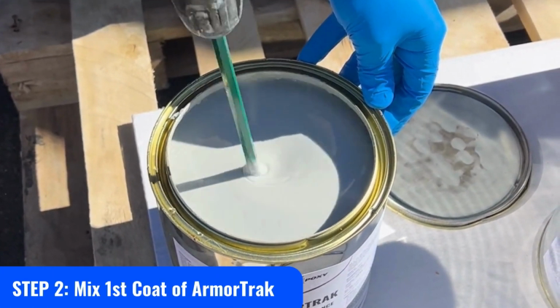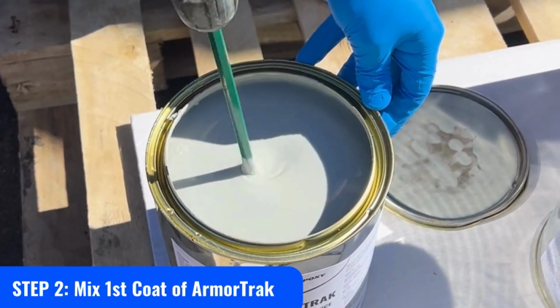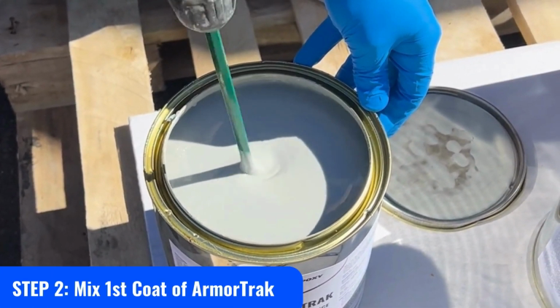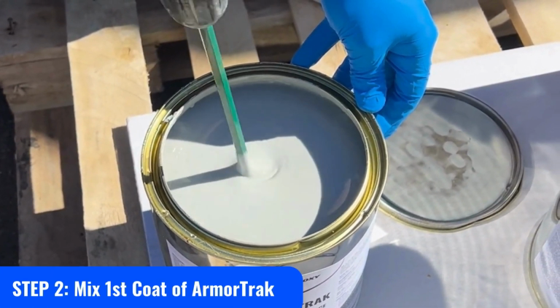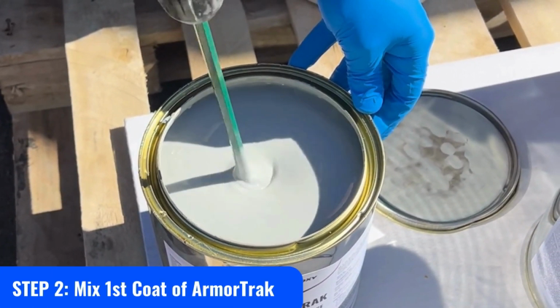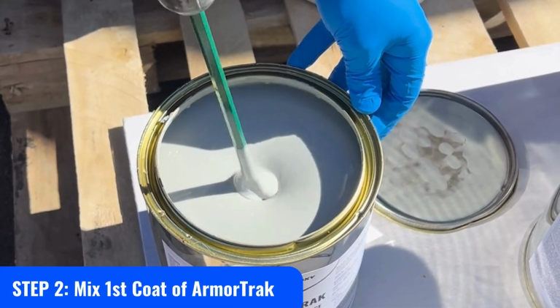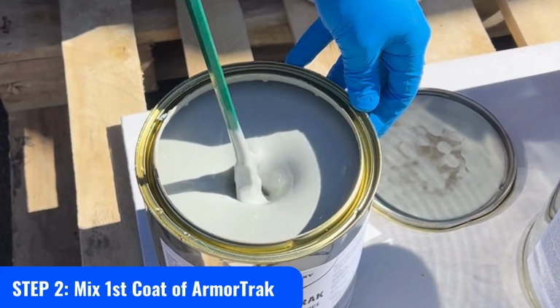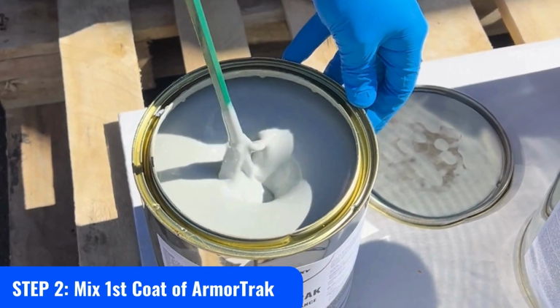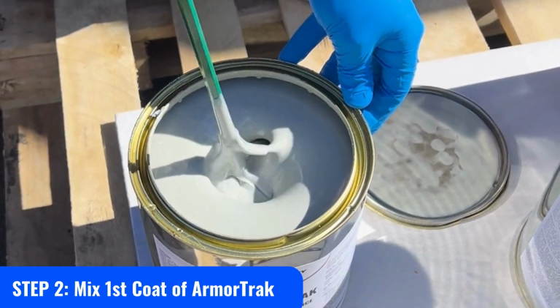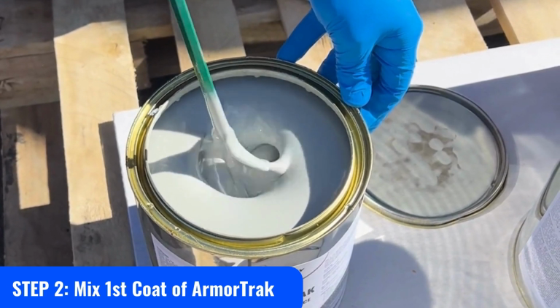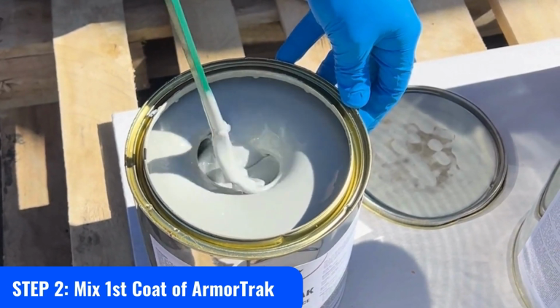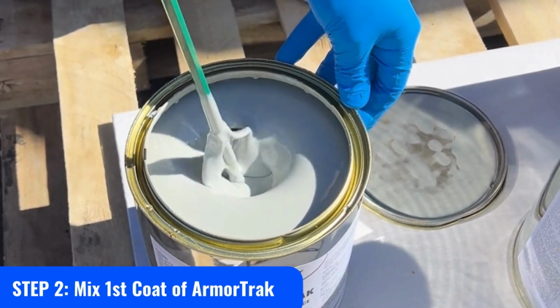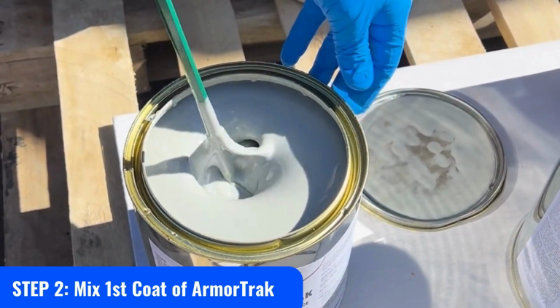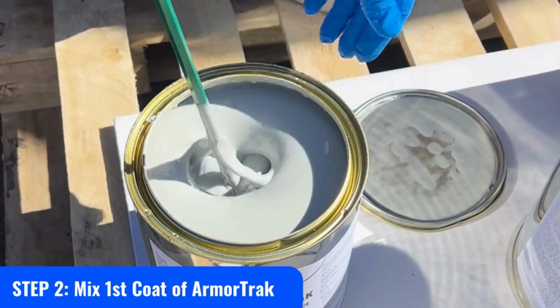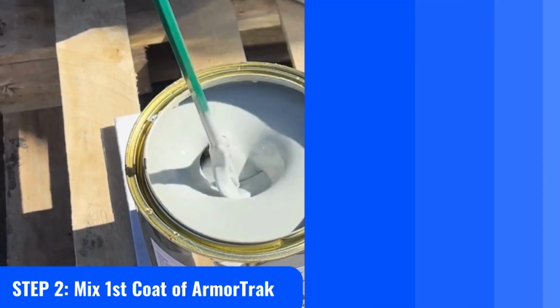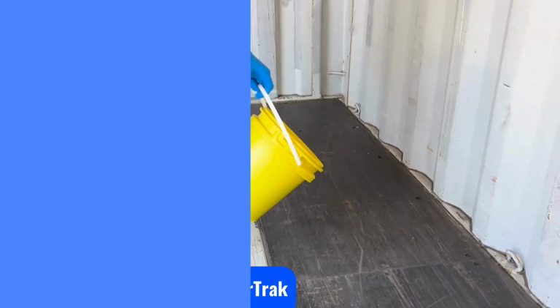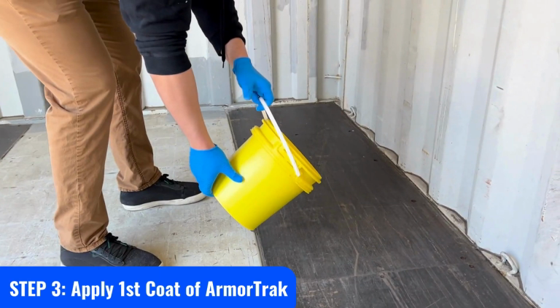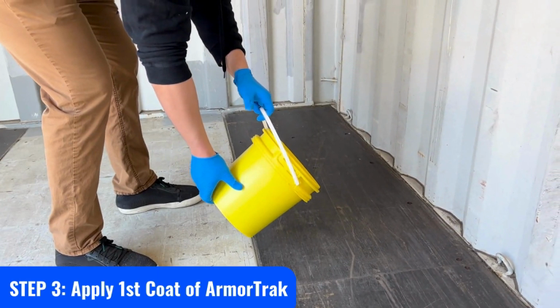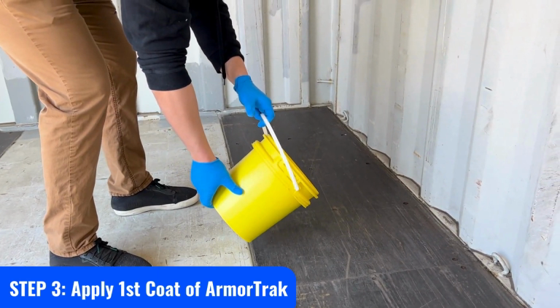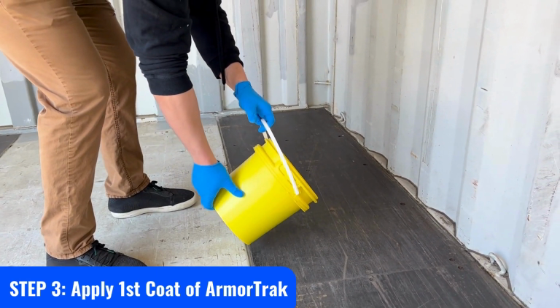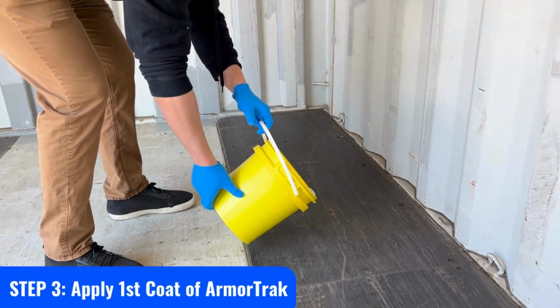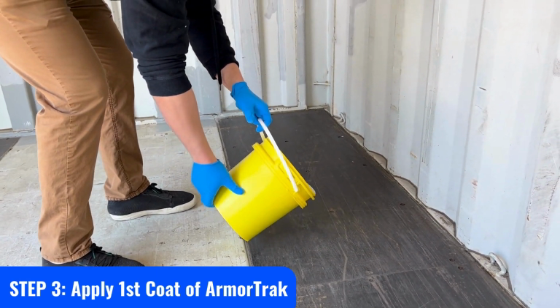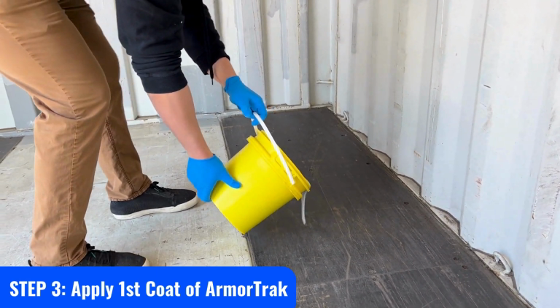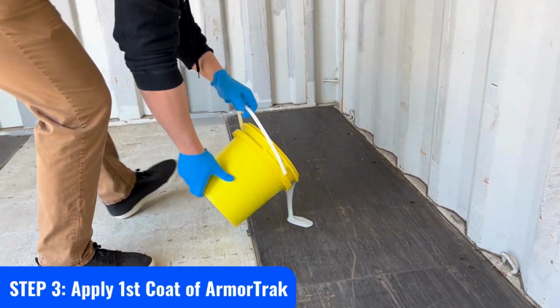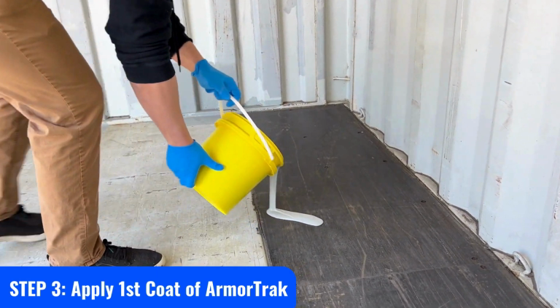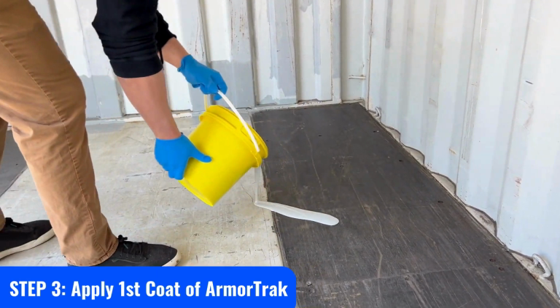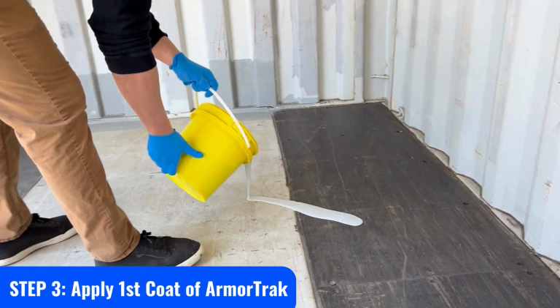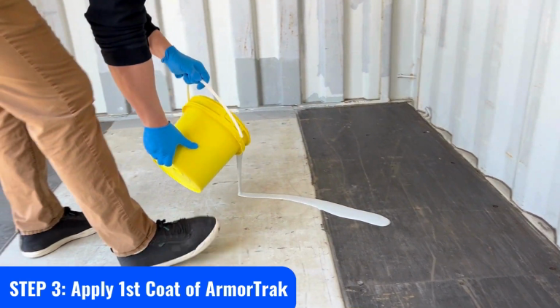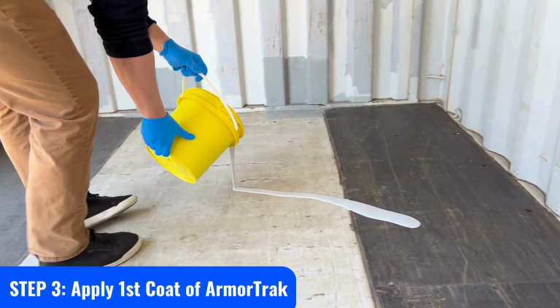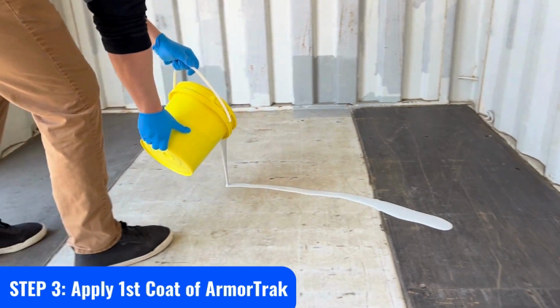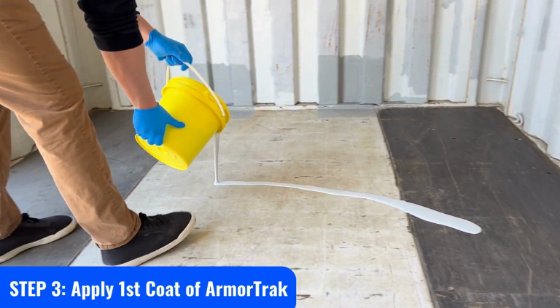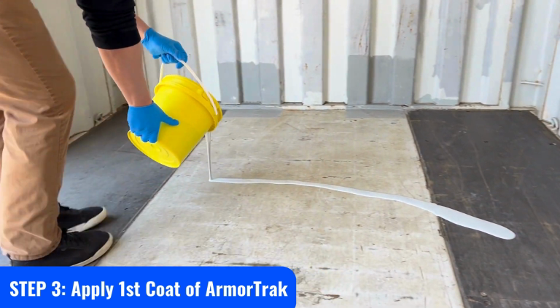Step 2: Mix Armortrack smooth. Use a power drill and metal mixer to mix the product to ensure color consistency.